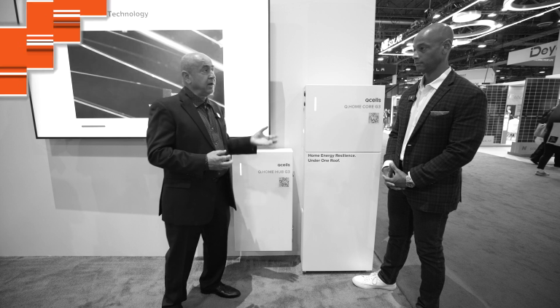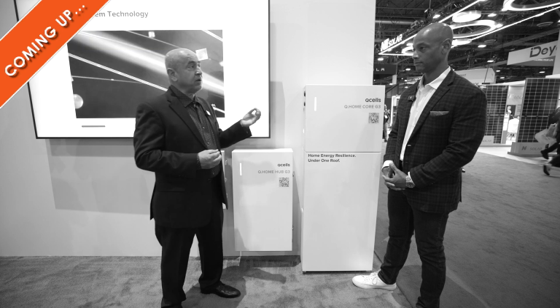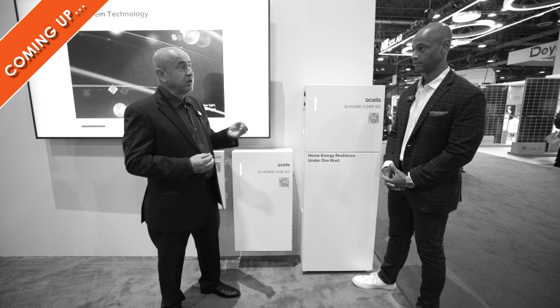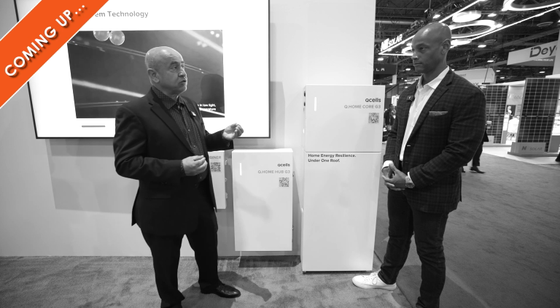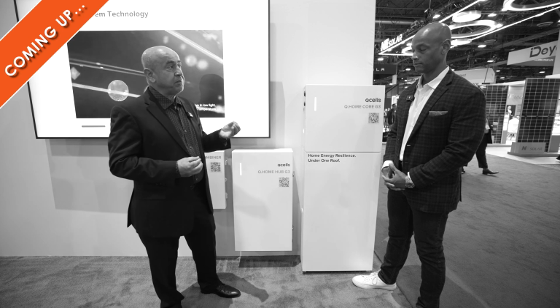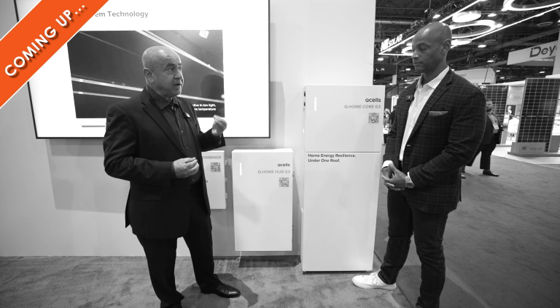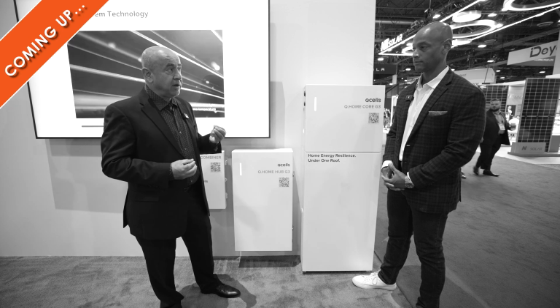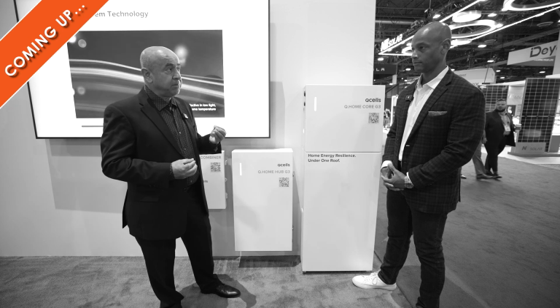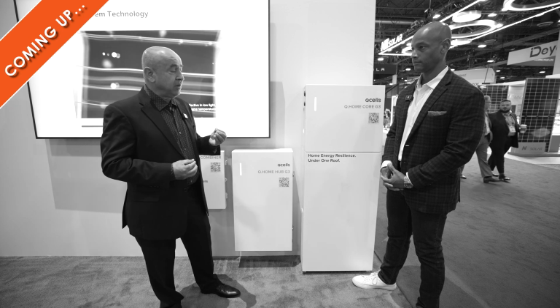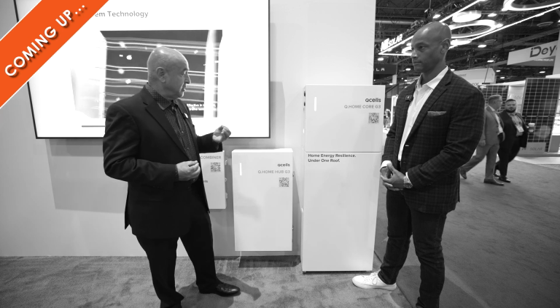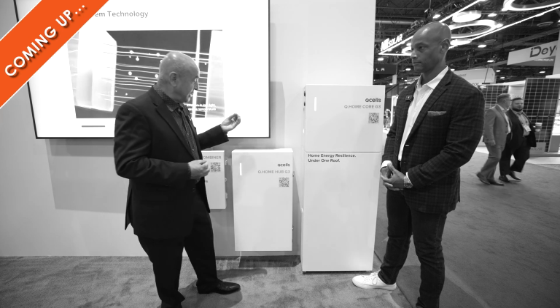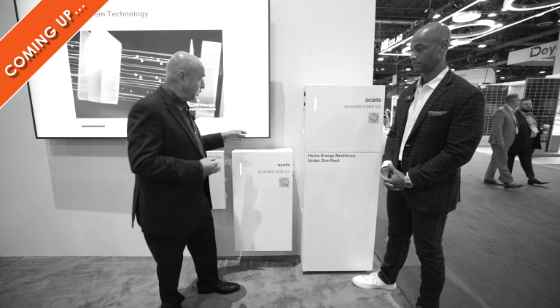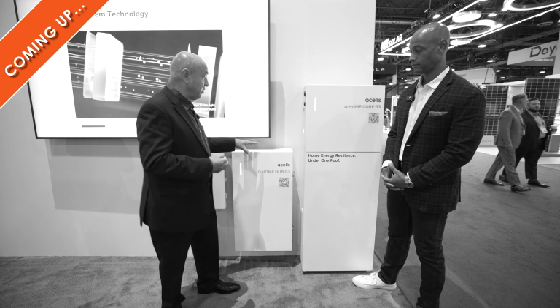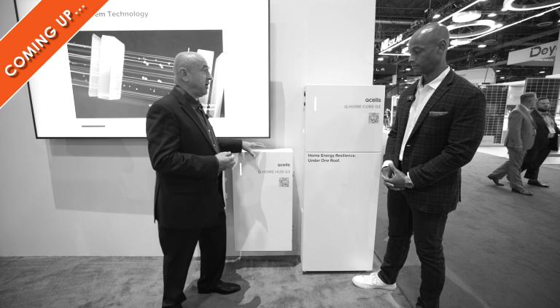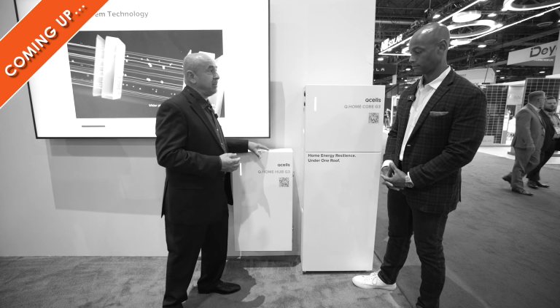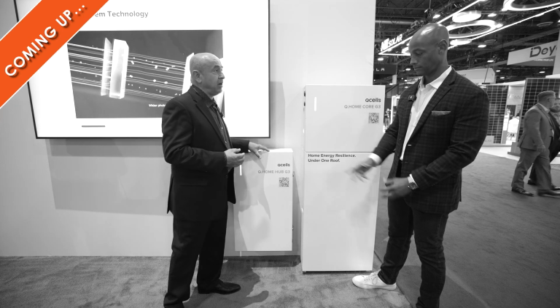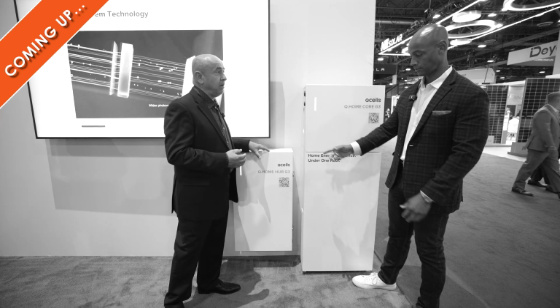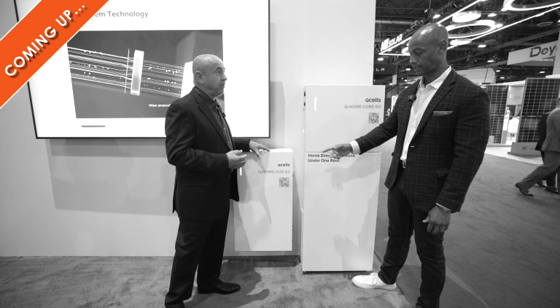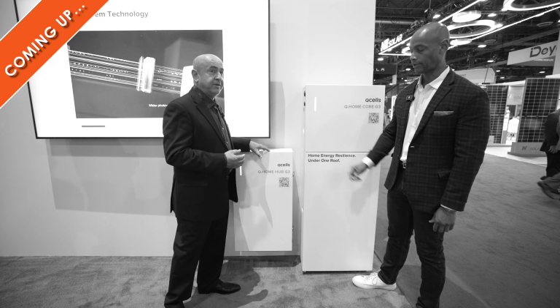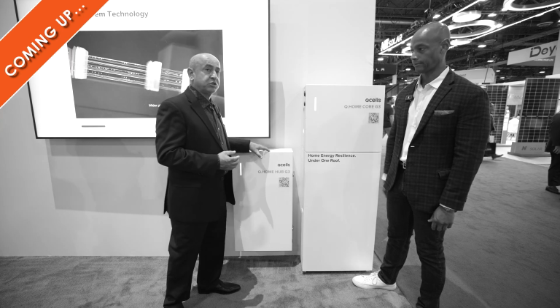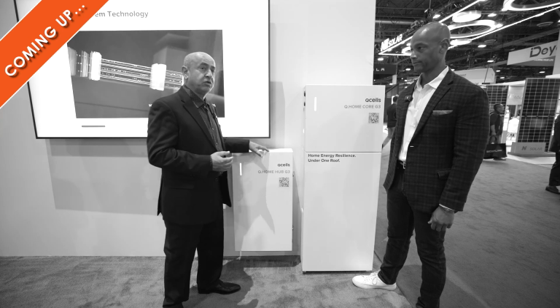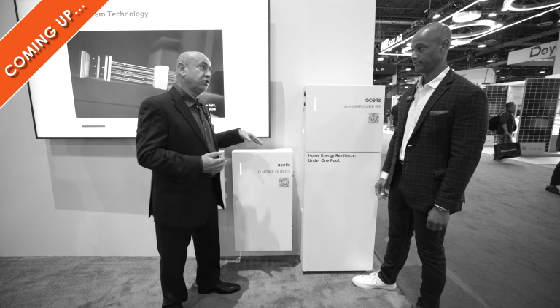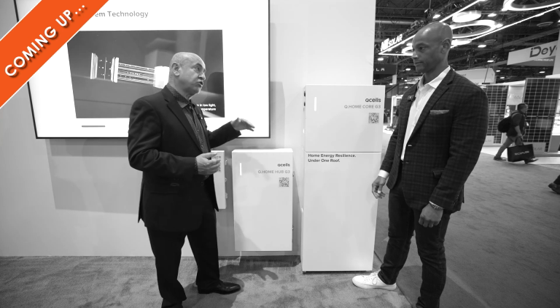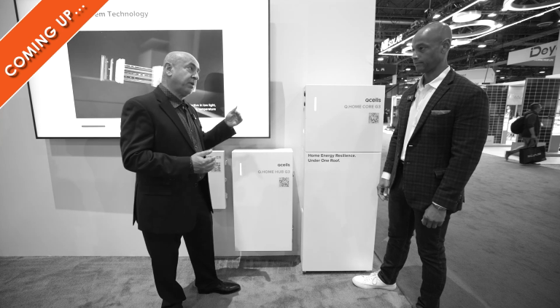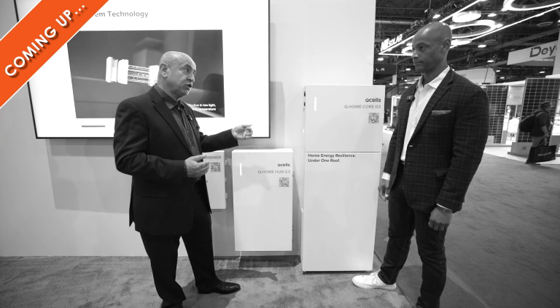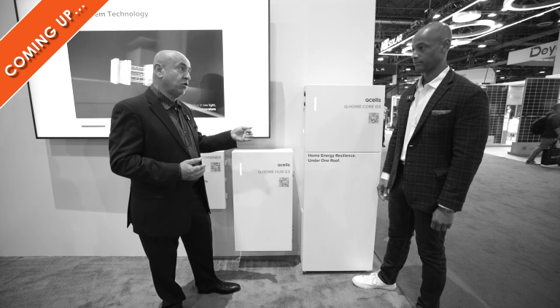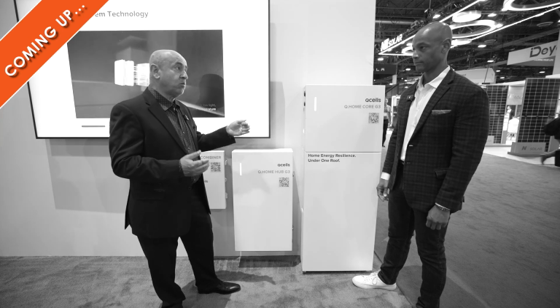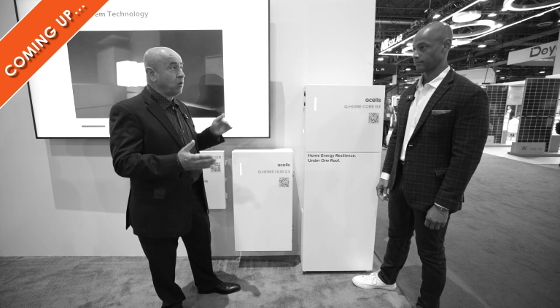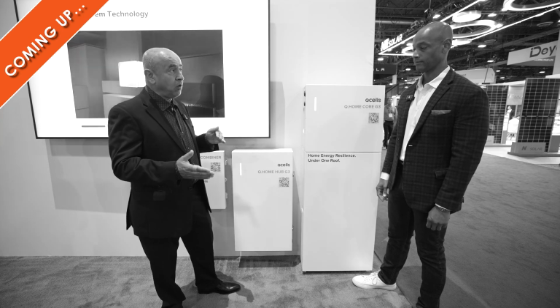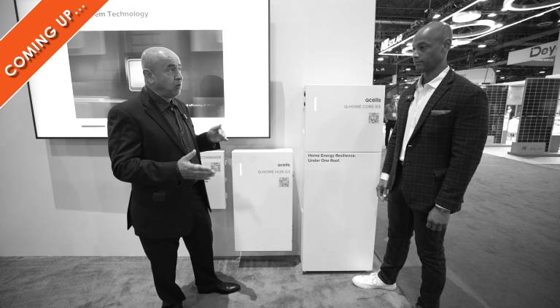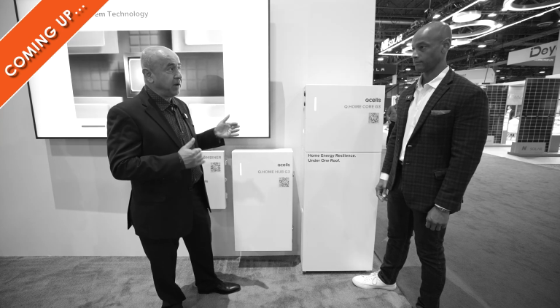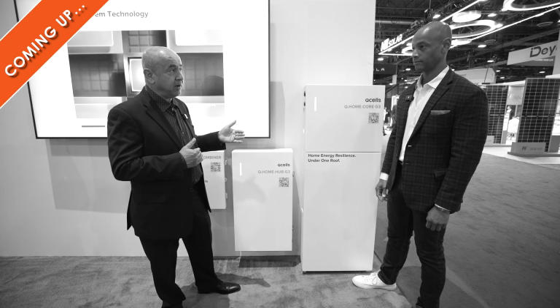Now if they wanted to do backup, that's when you add in the hub, right? So then you could do partial home or whole home backup.